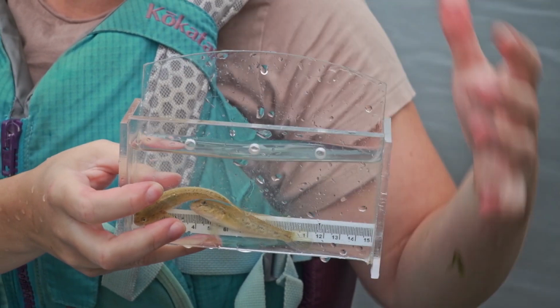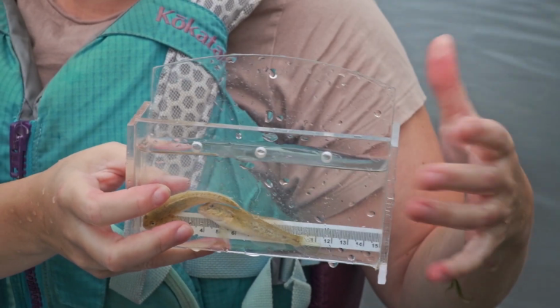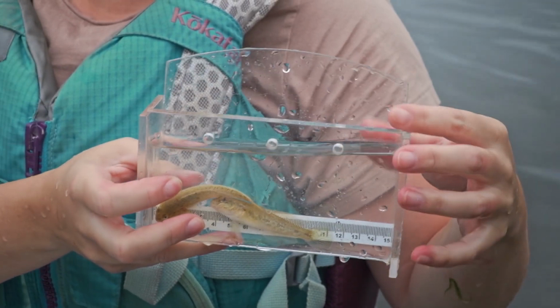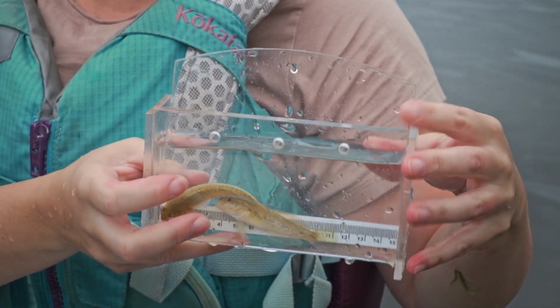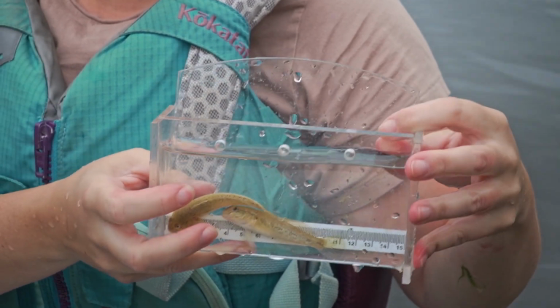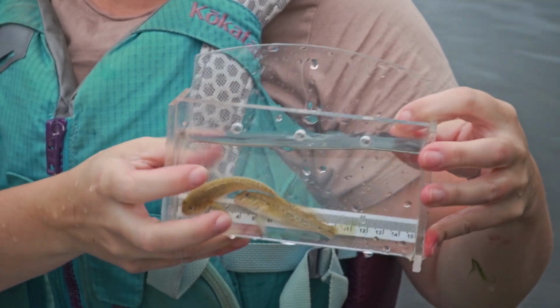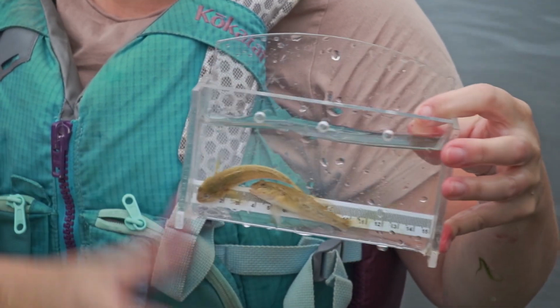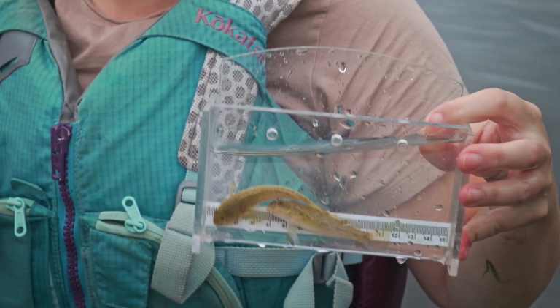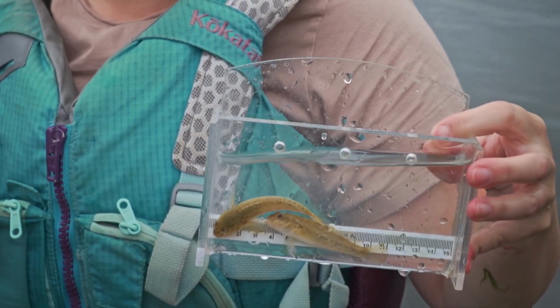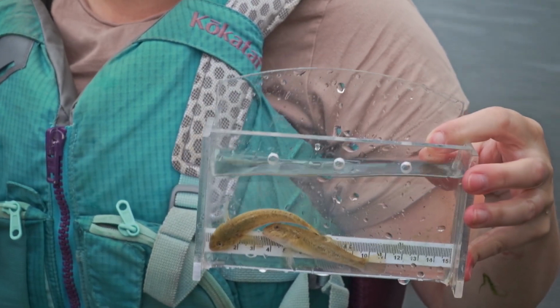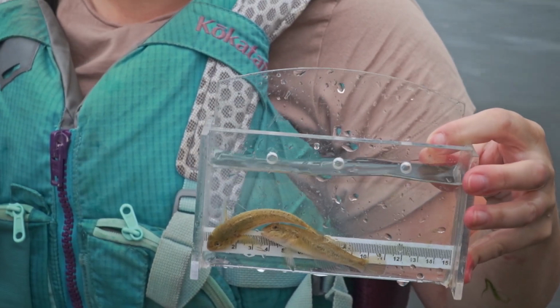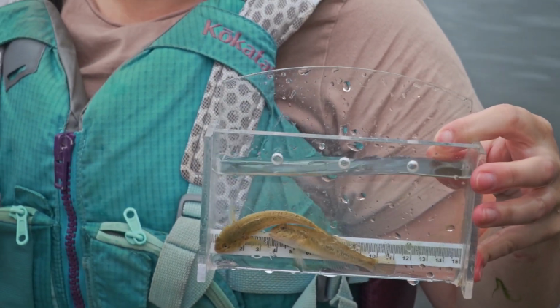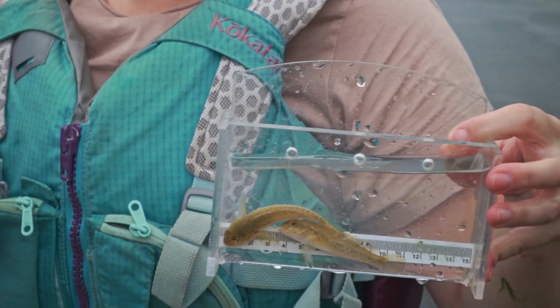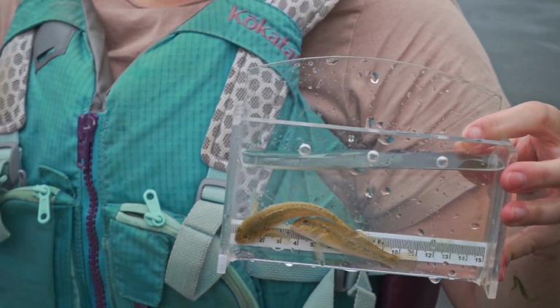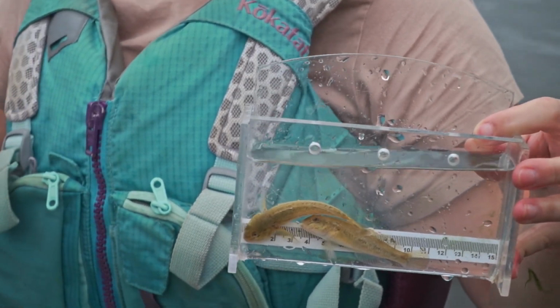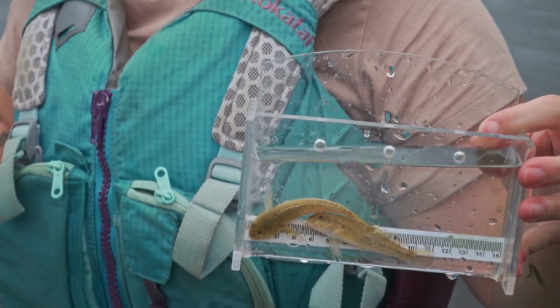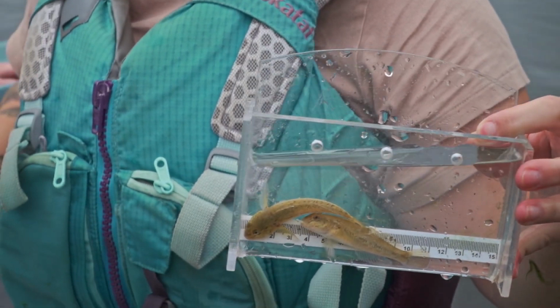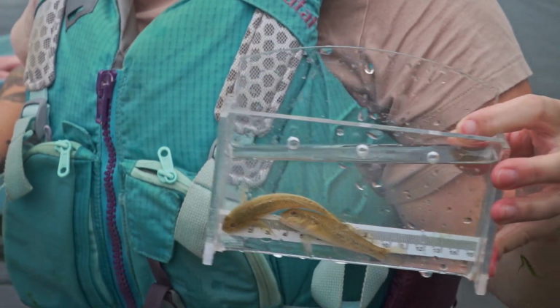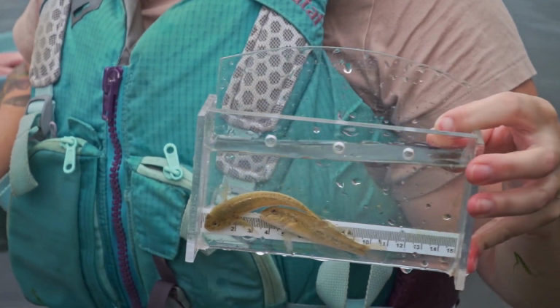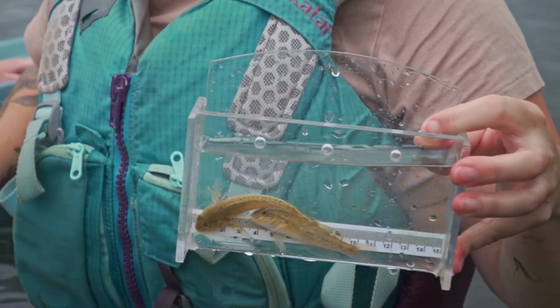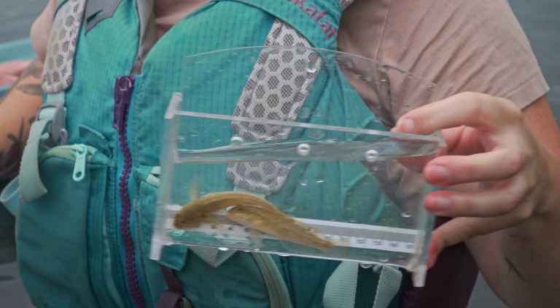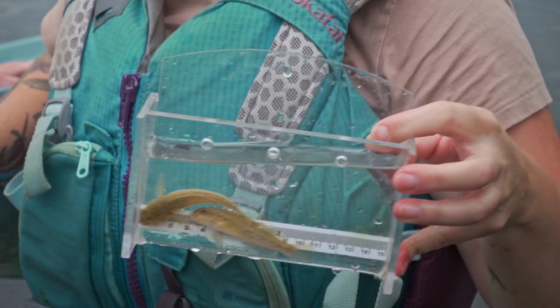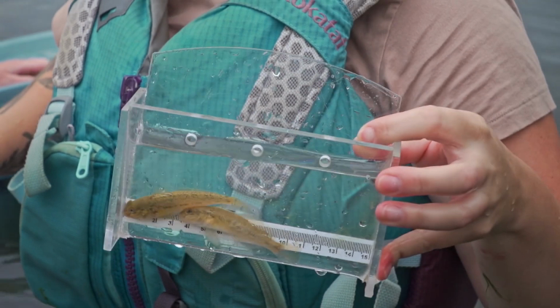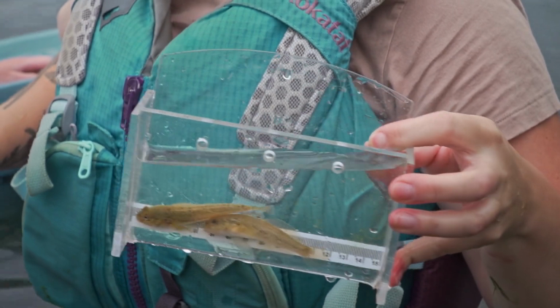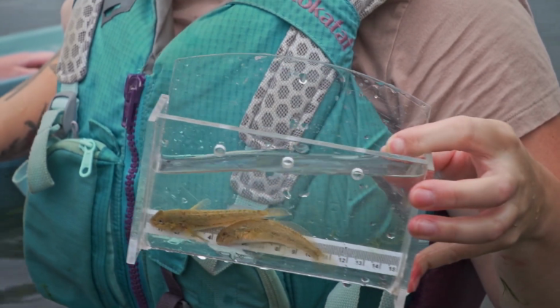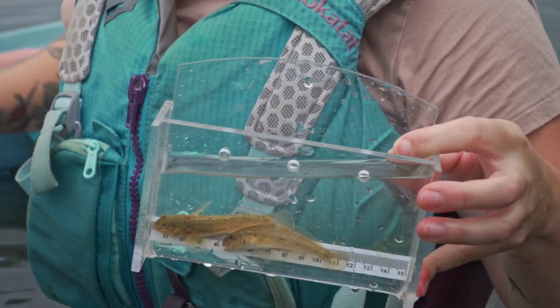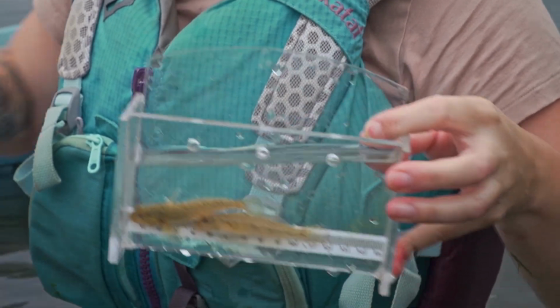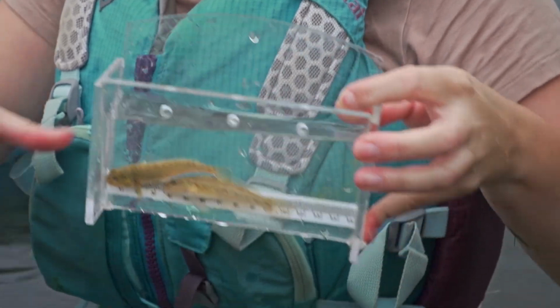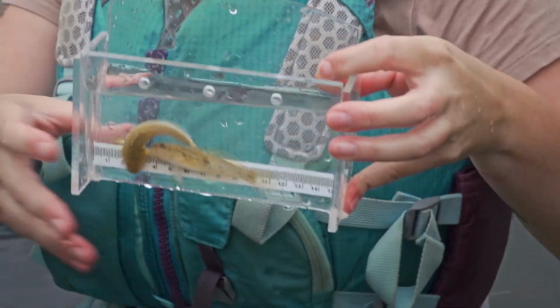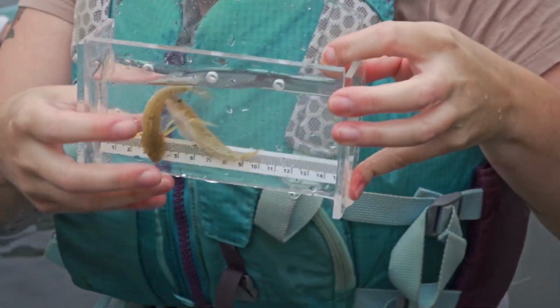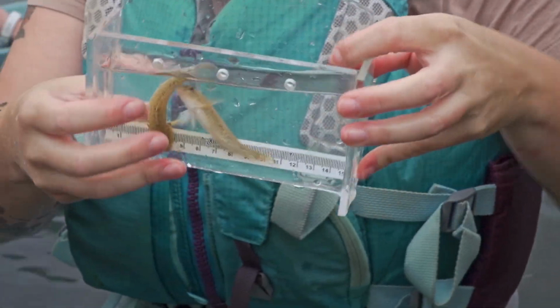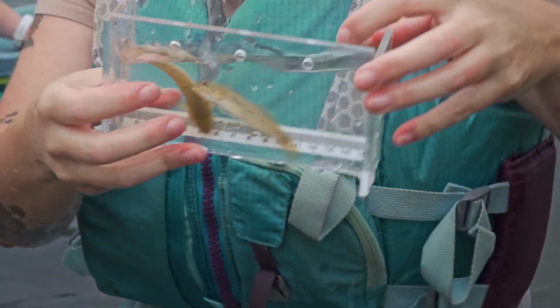Round gobies are an invasive species, and this little fish represents a big problem up and down the St. Lawrence.